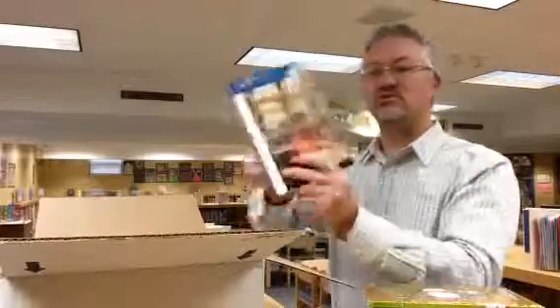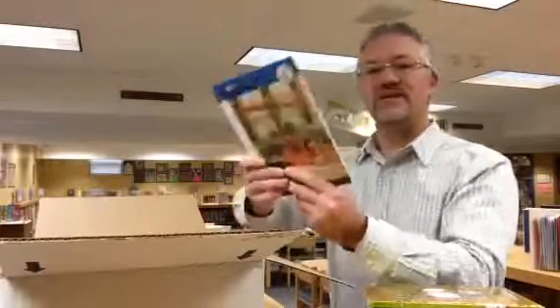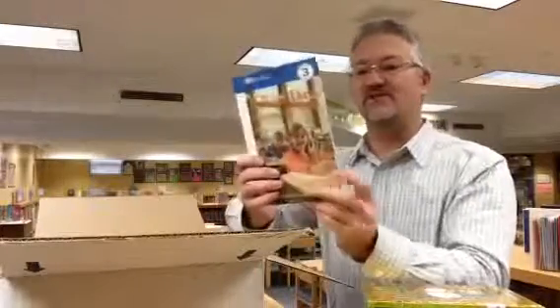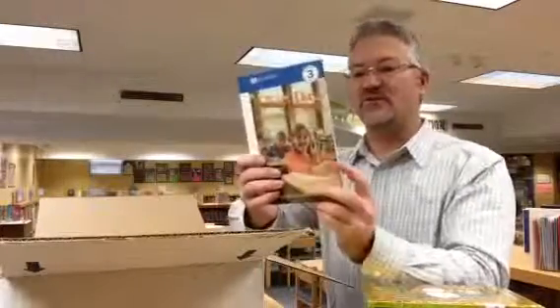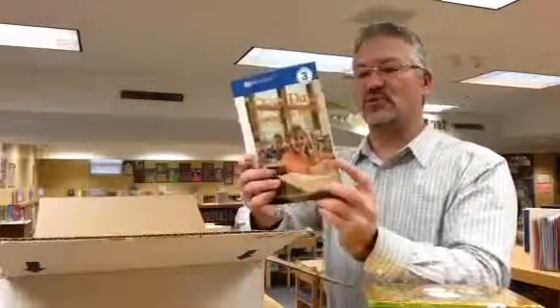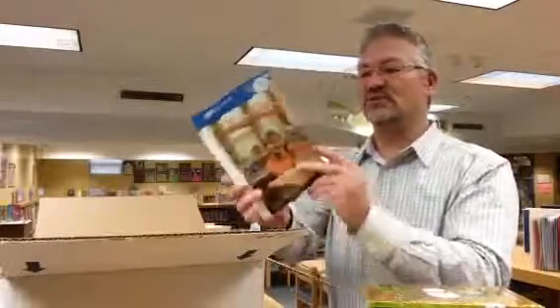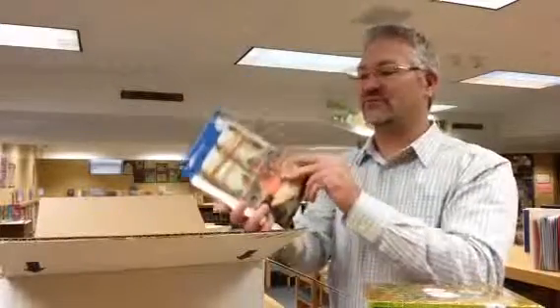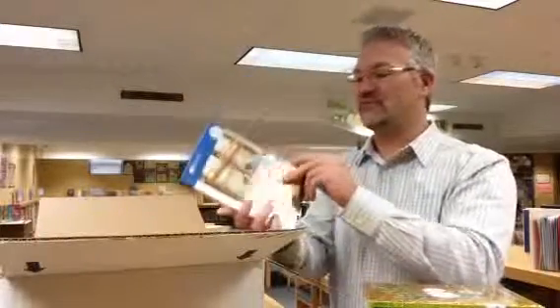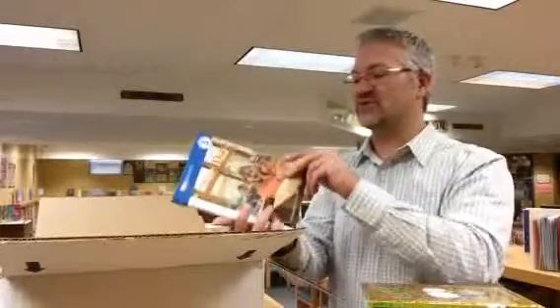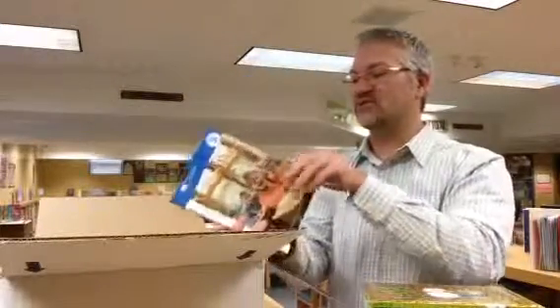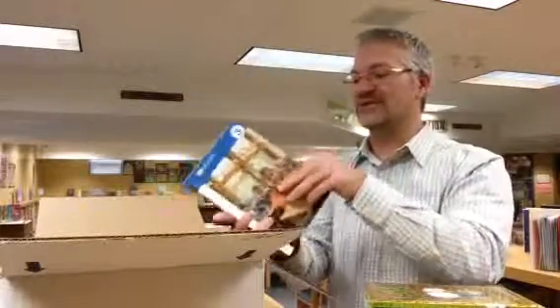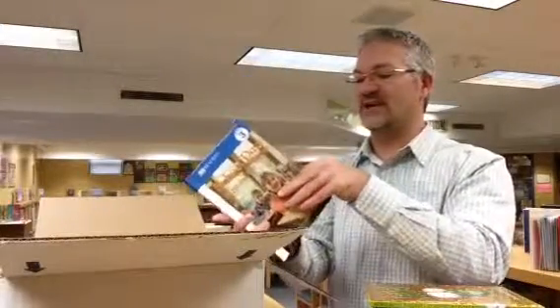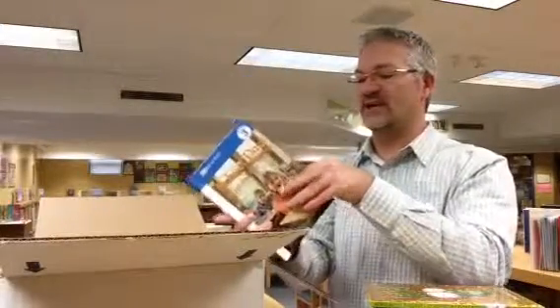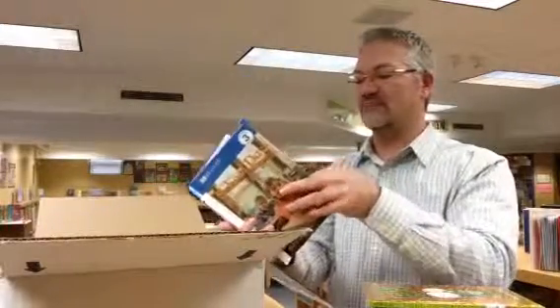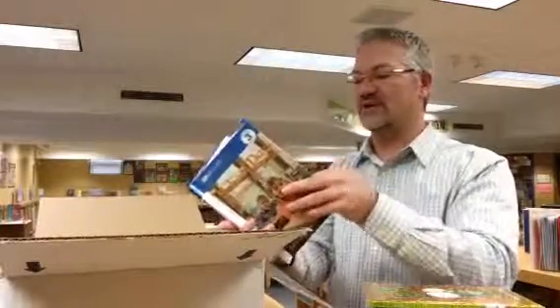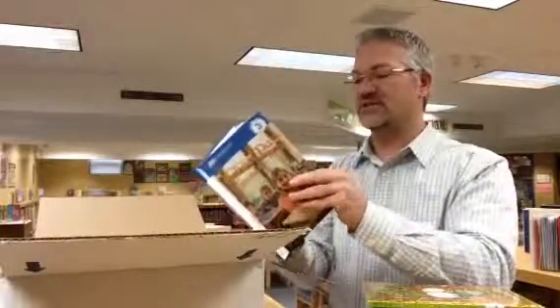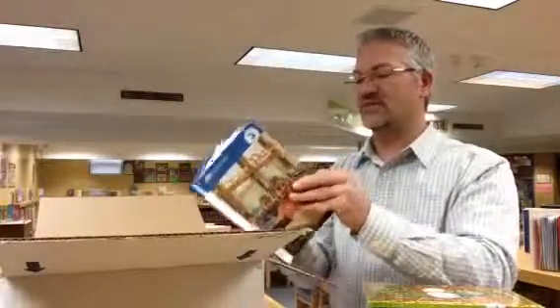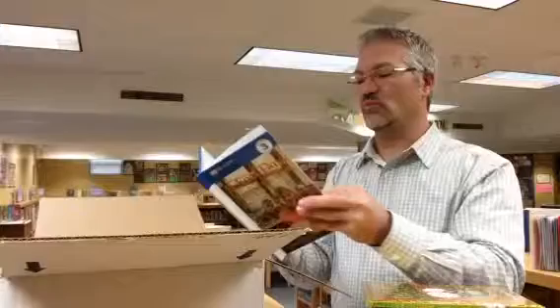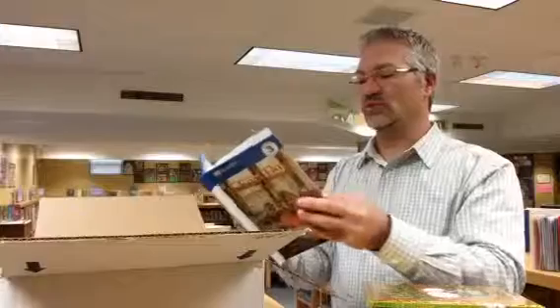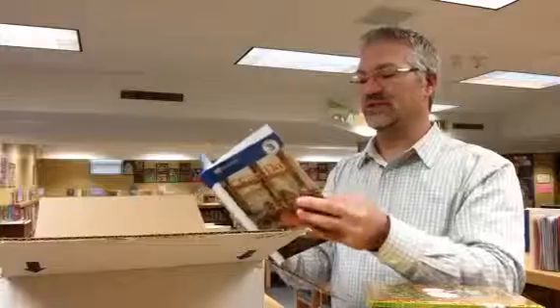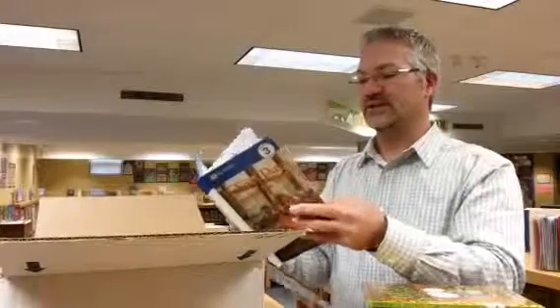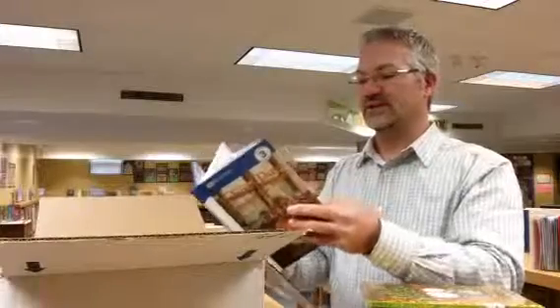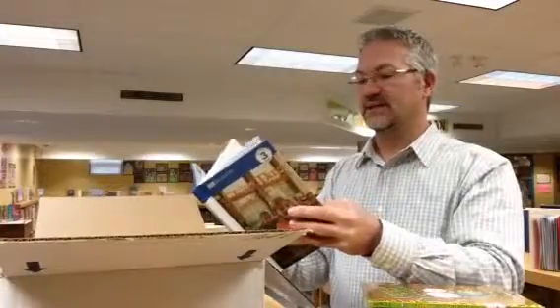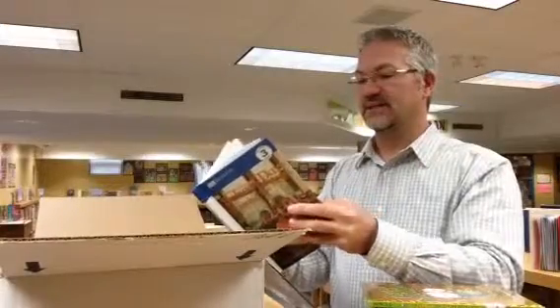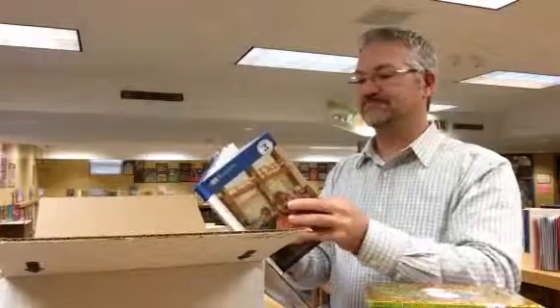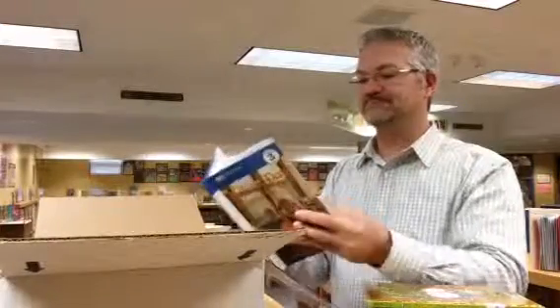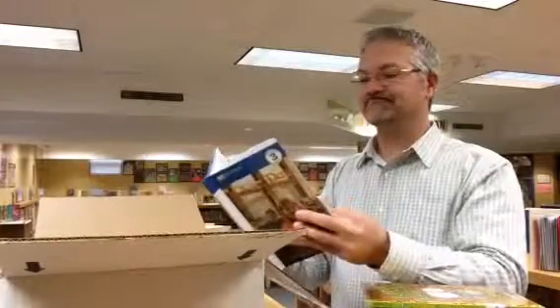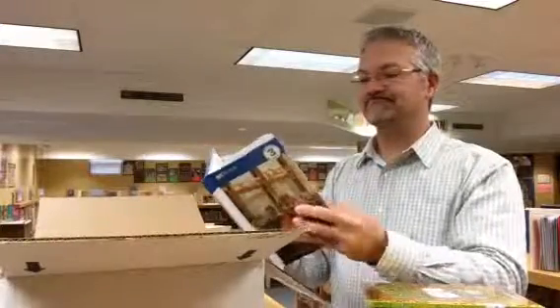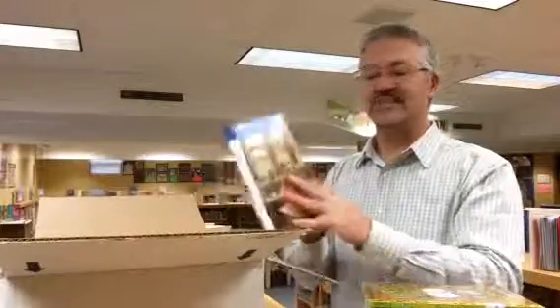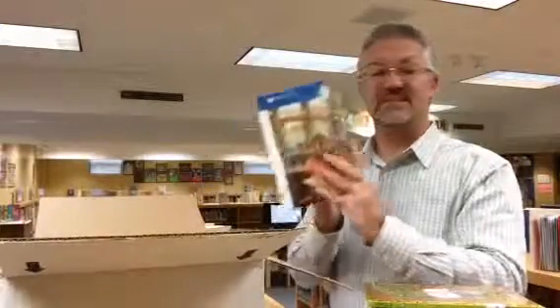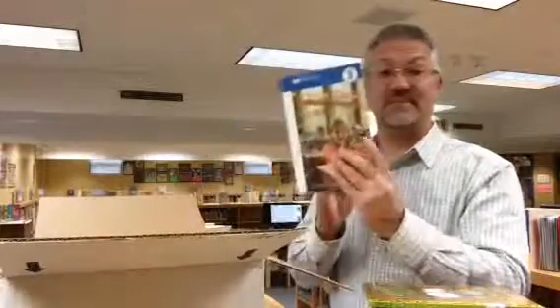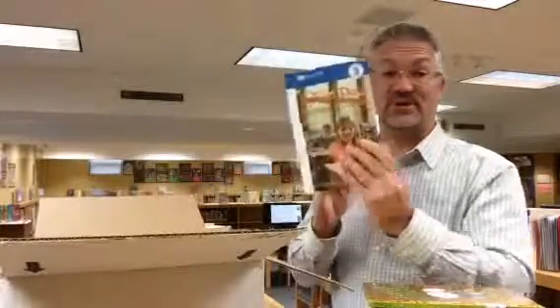This is a neat one: School Days Around the World. So if you're wondering what school is like in other parts of the world, this is a great book.